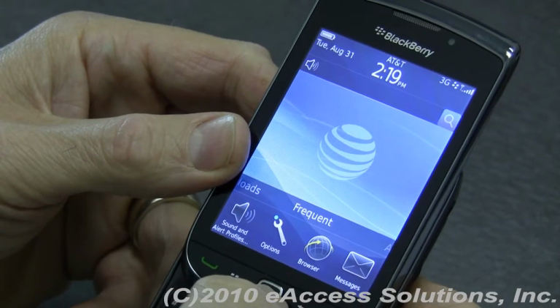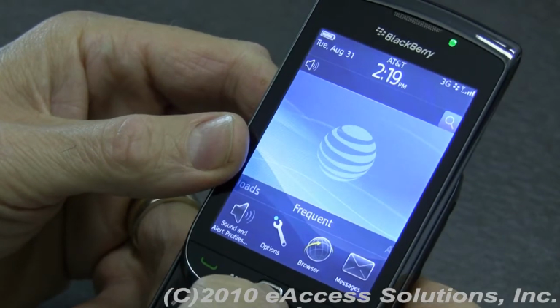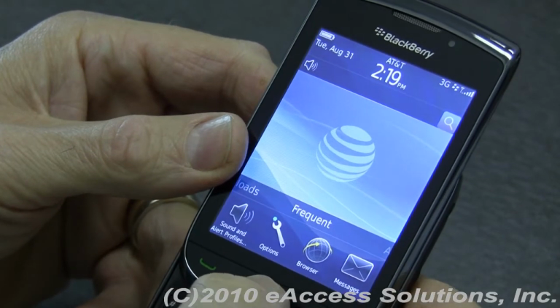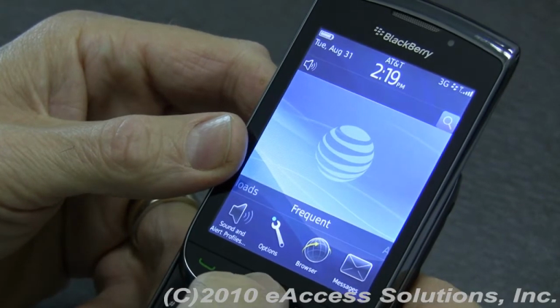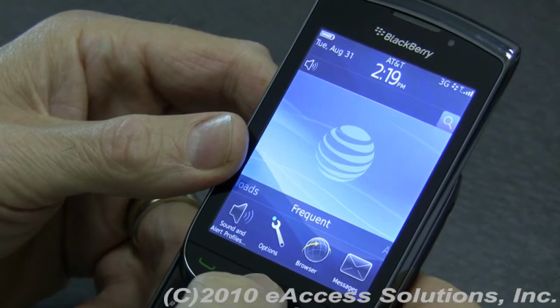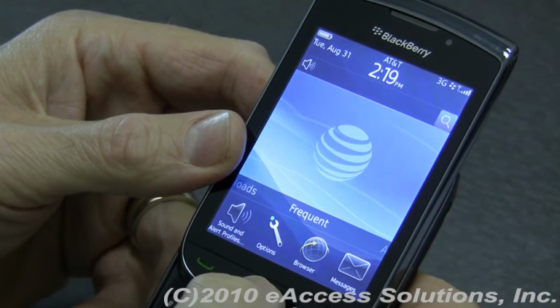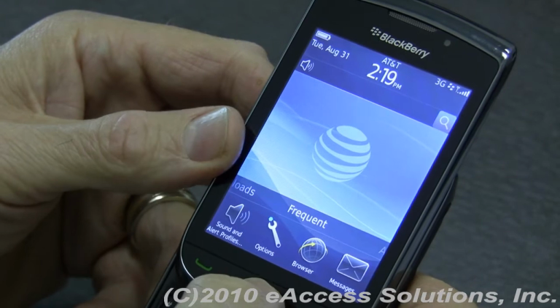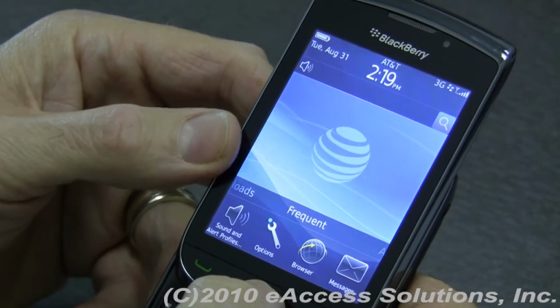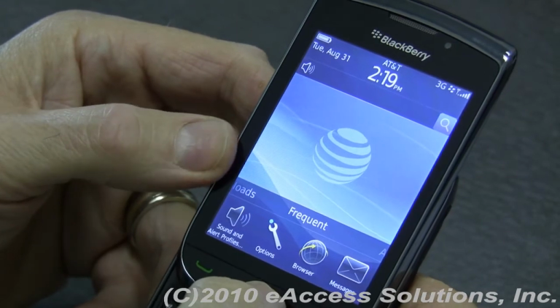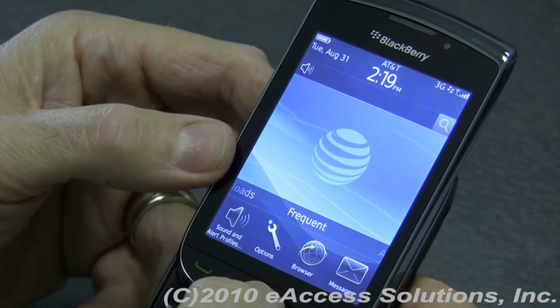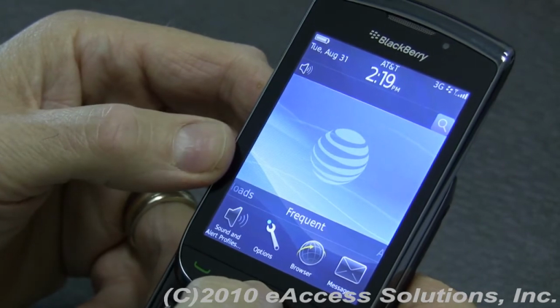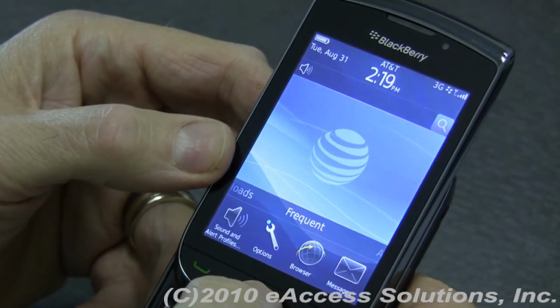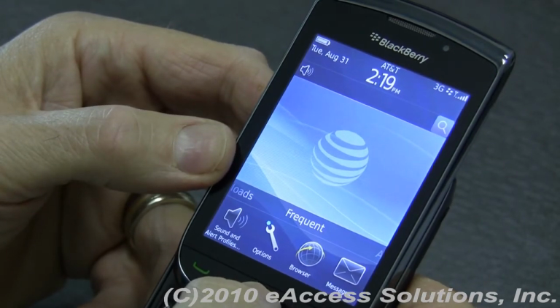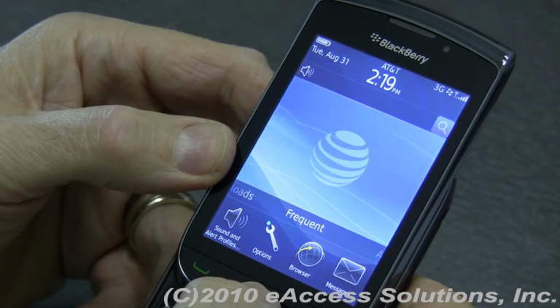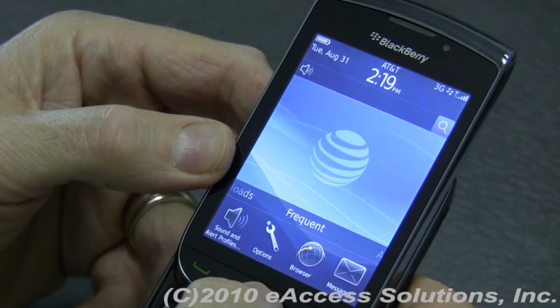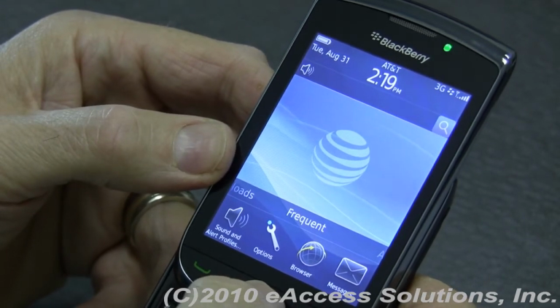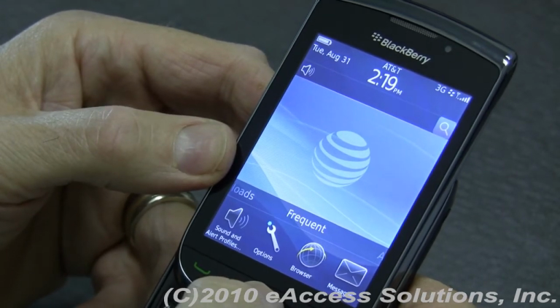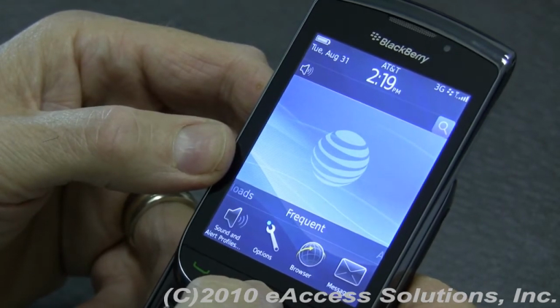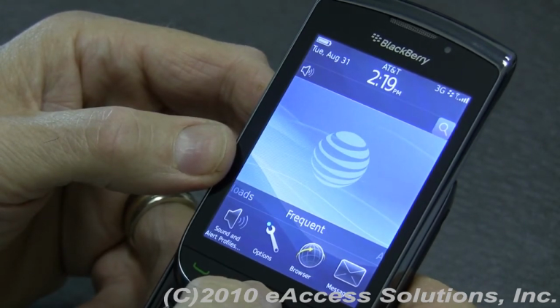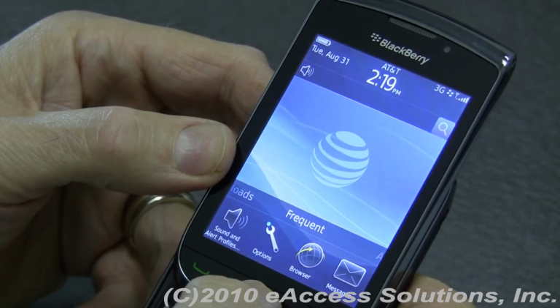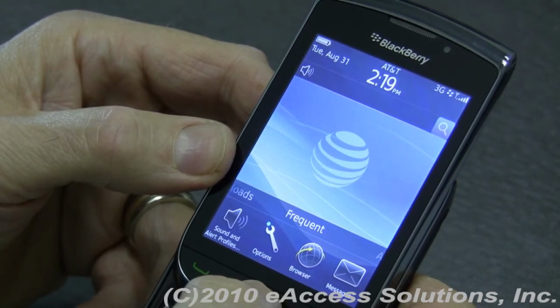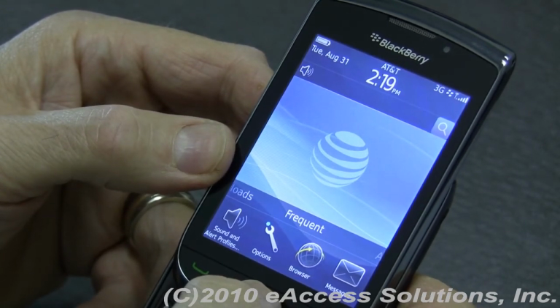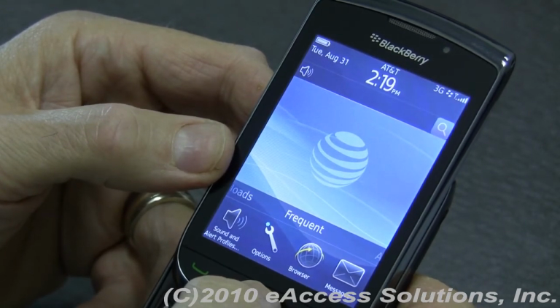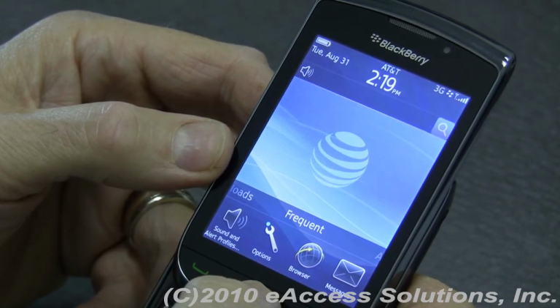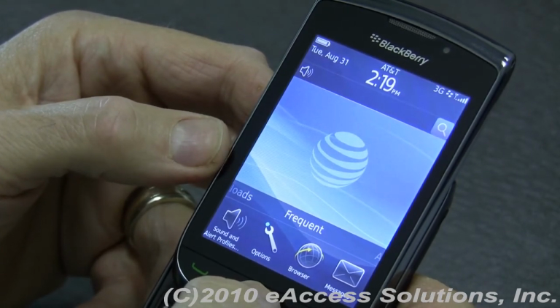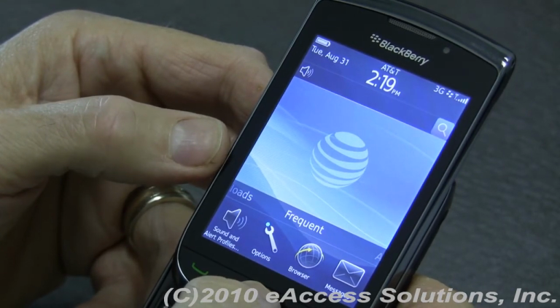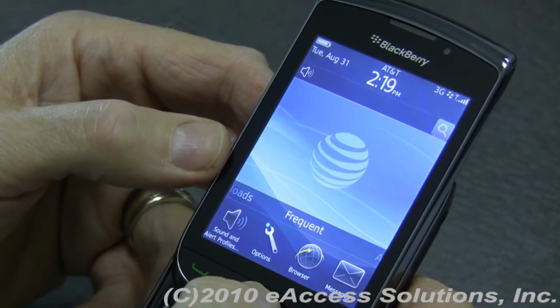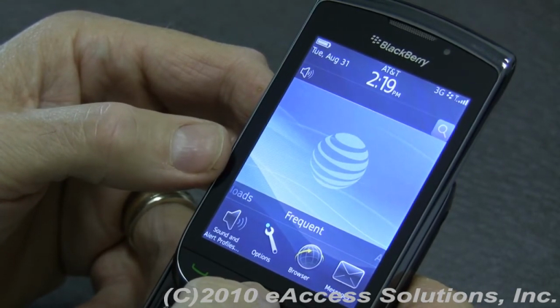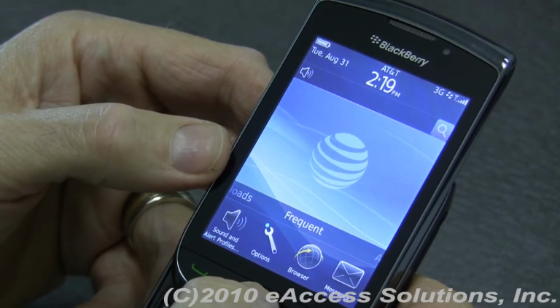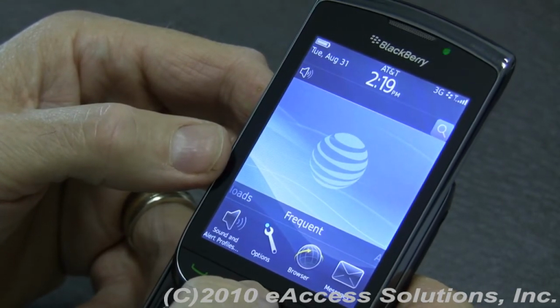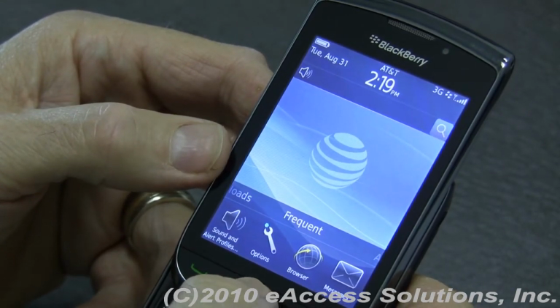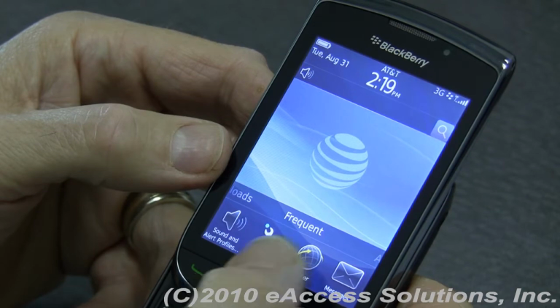Hi, this is George again from eAccess Solutions. We're just continuing with our presentation on the new BlackBerry Torch and its new interface.